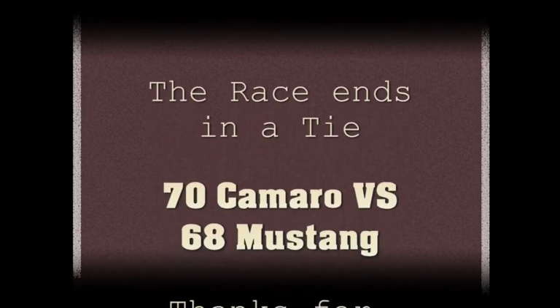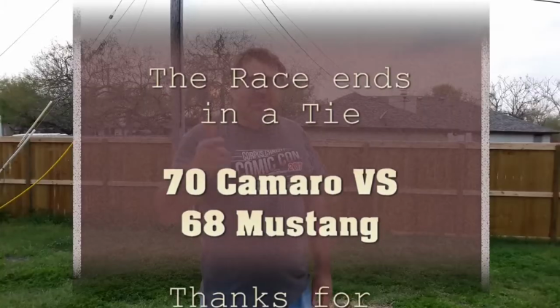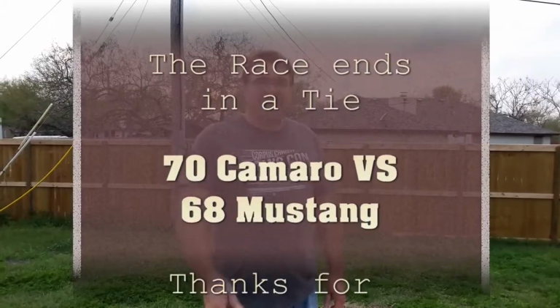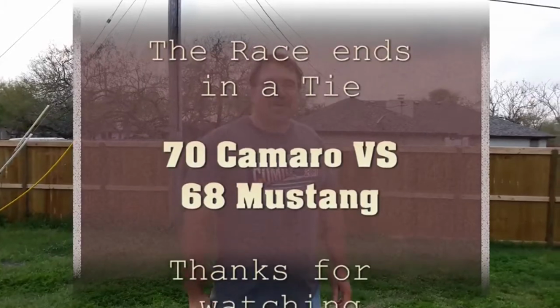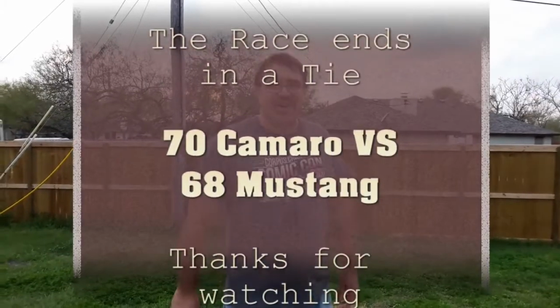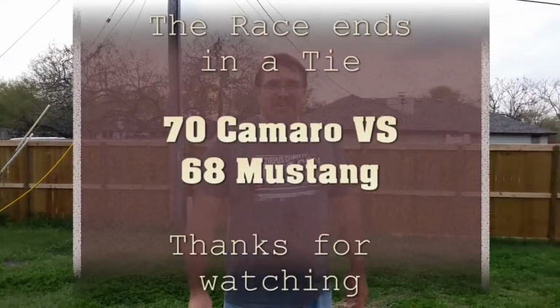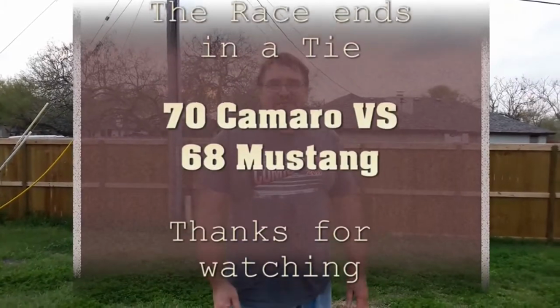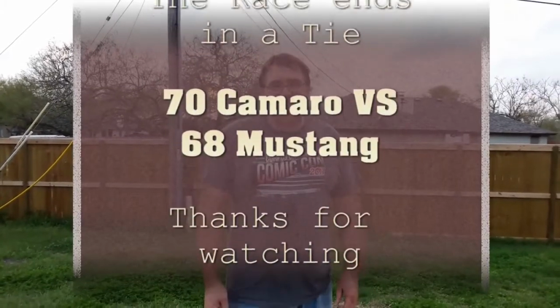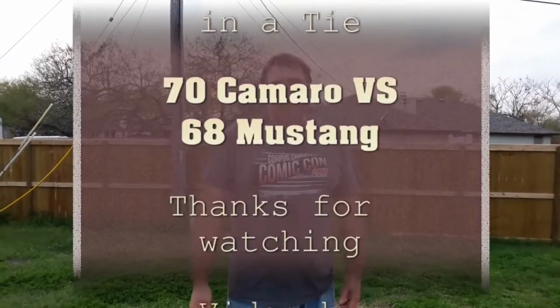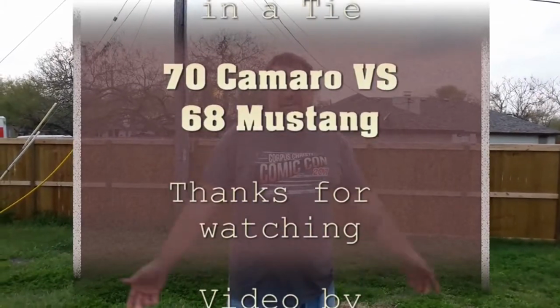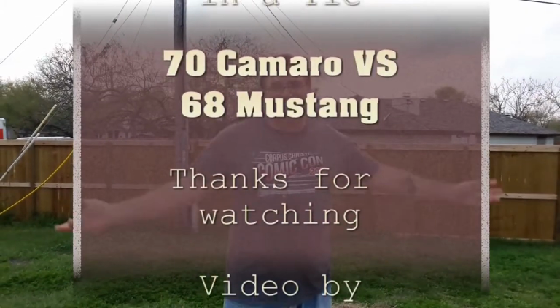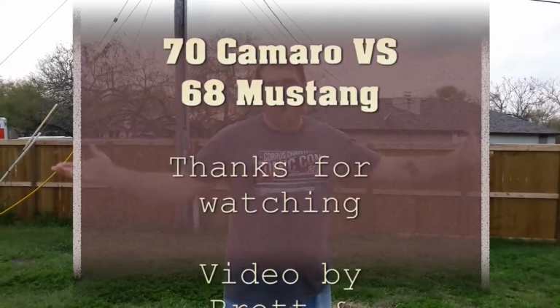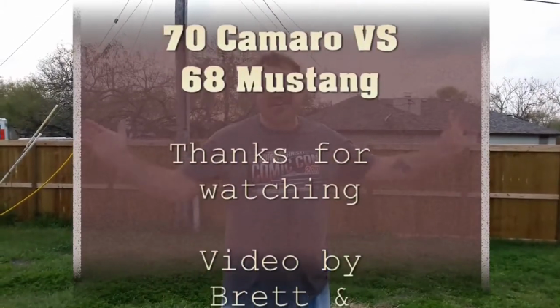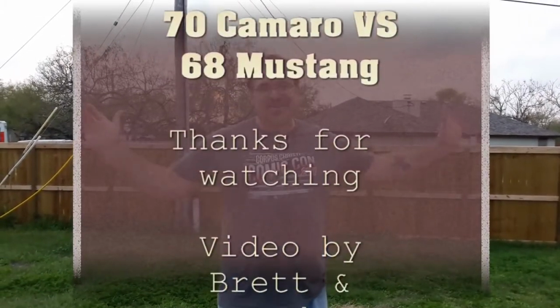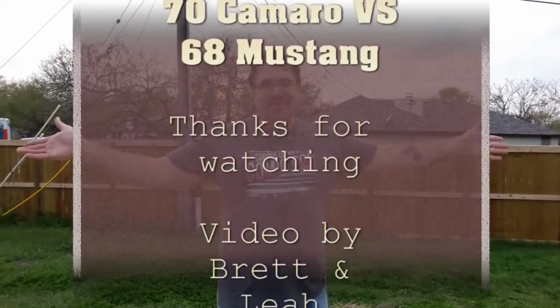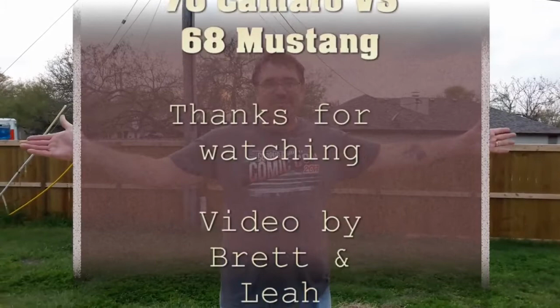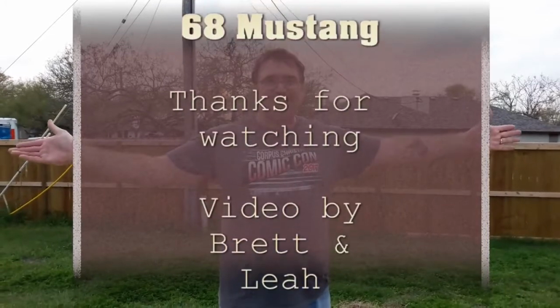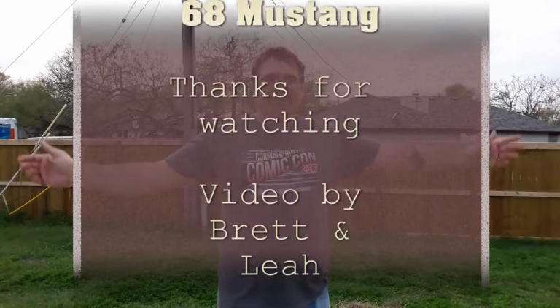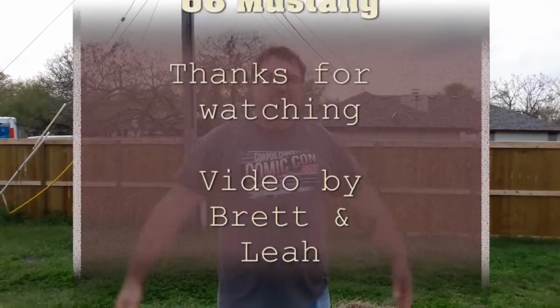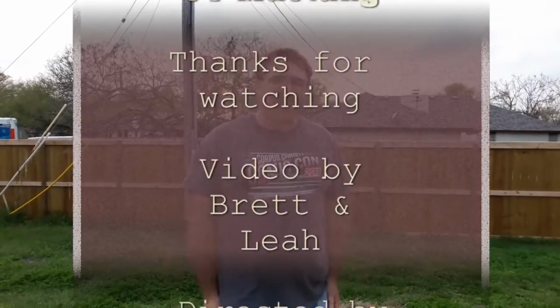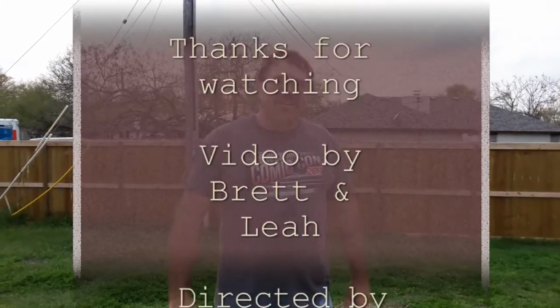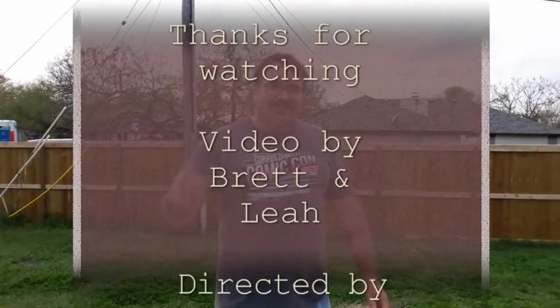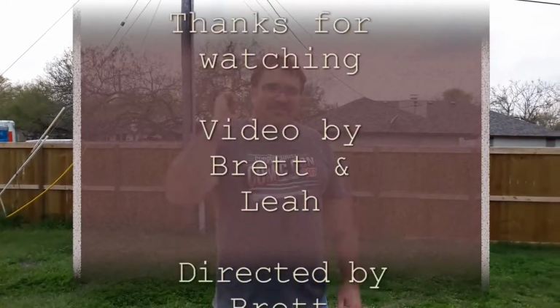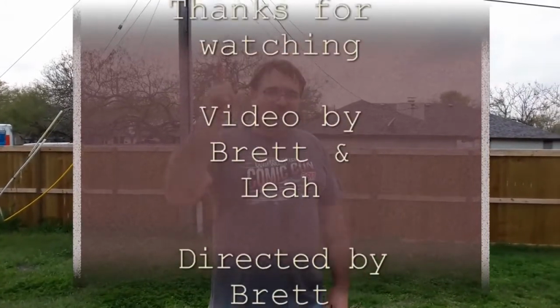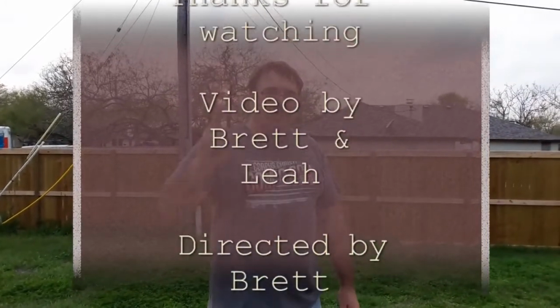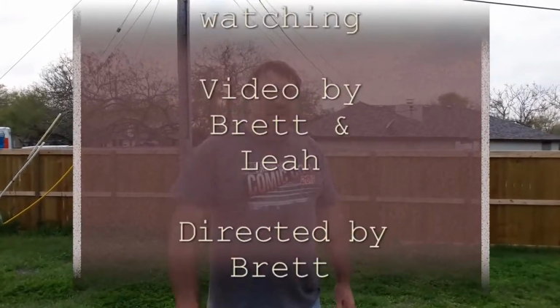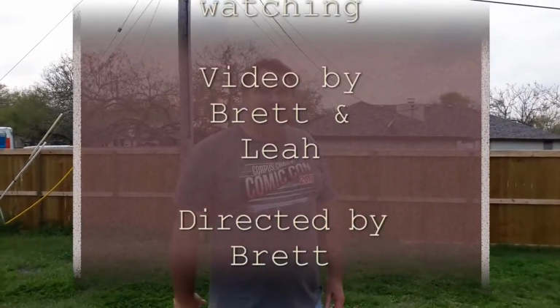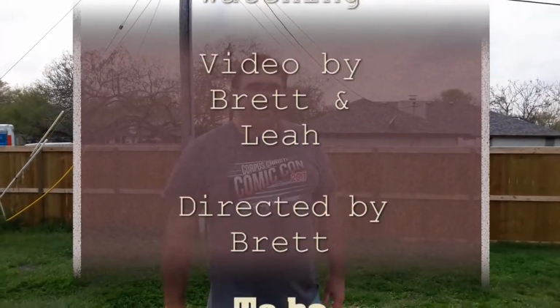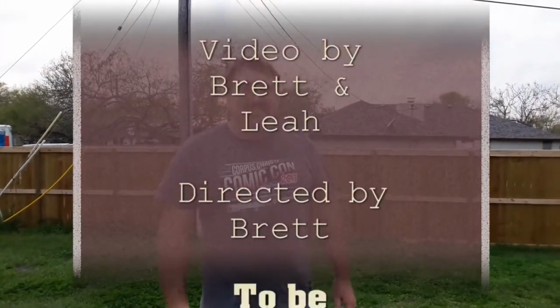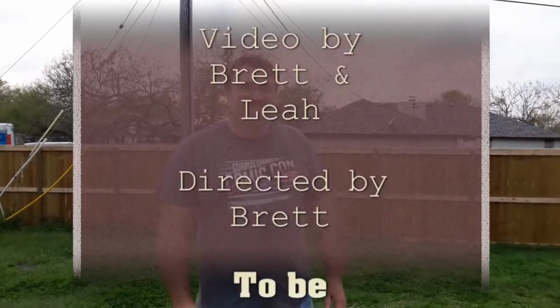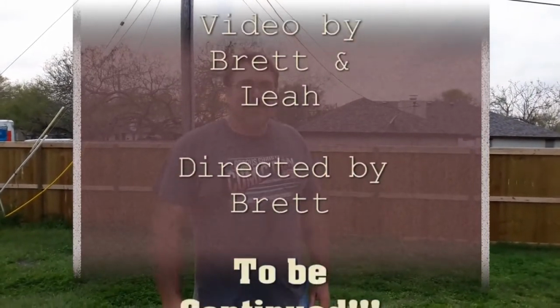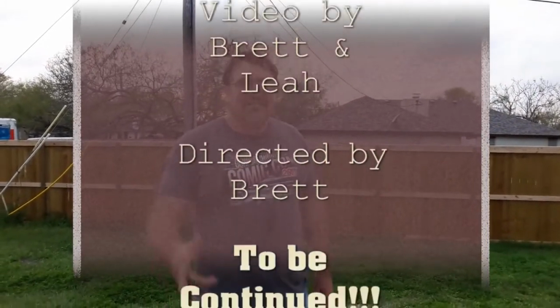Thanks for coming out to the Hot Wheels racetrack! I still say the Camaro's the best. Go Bowtie! Love ya!